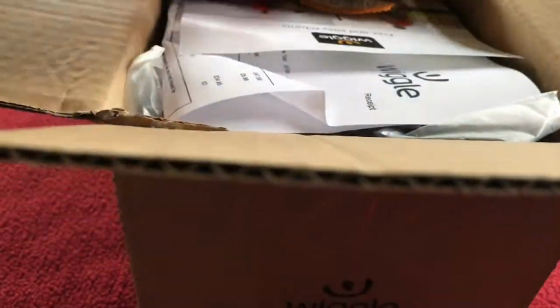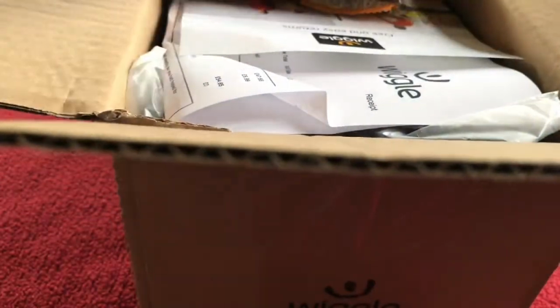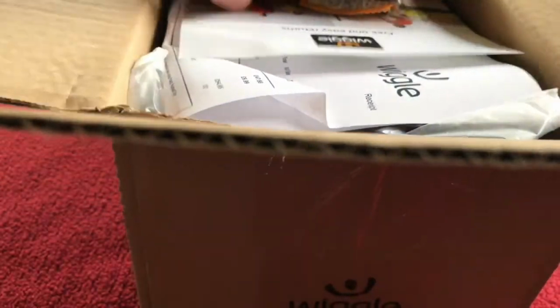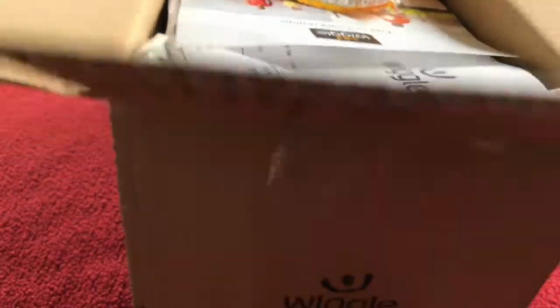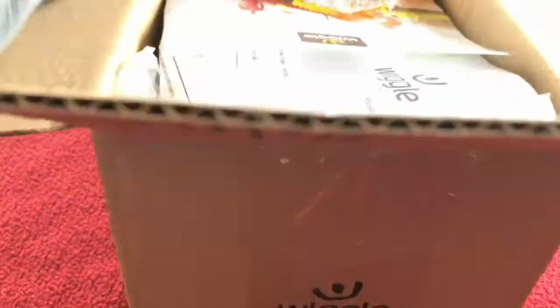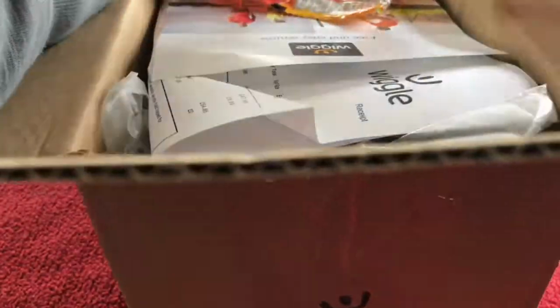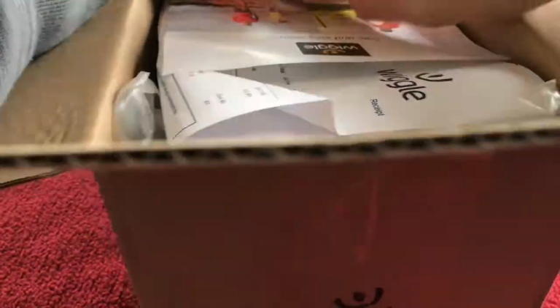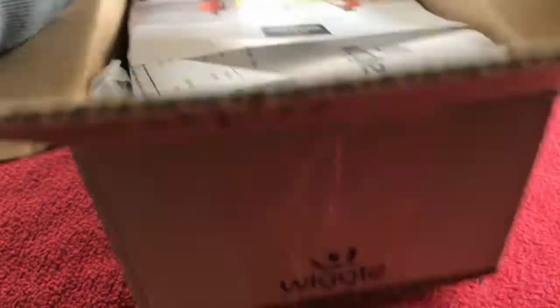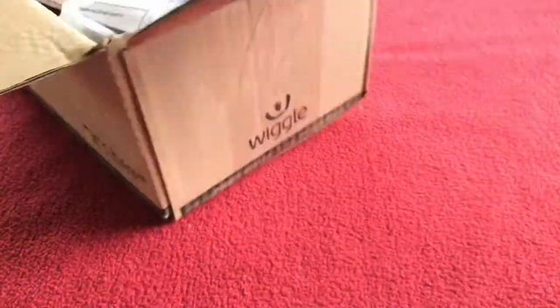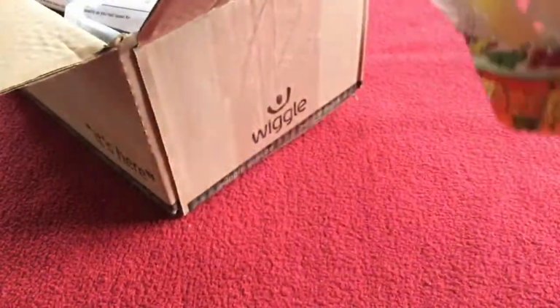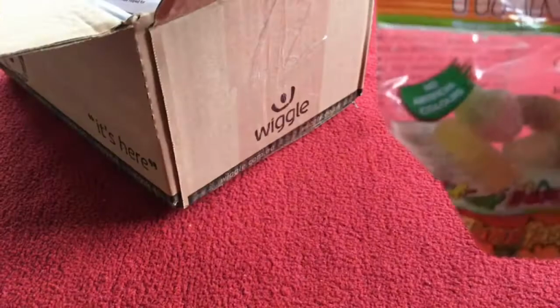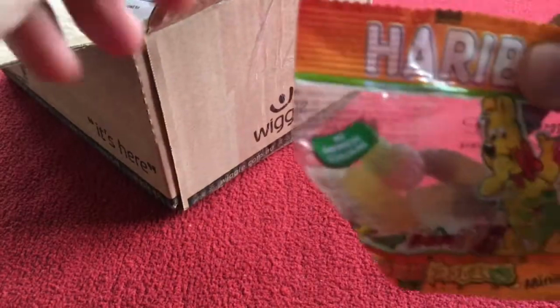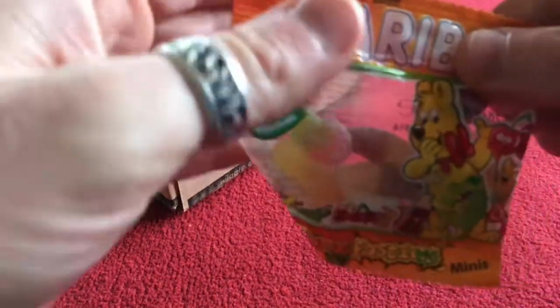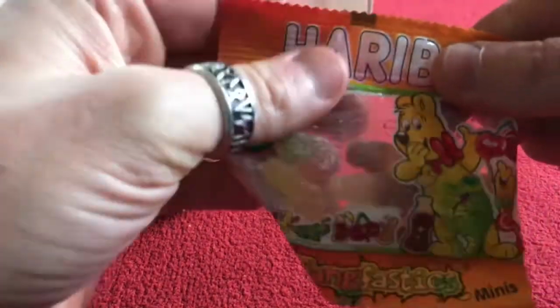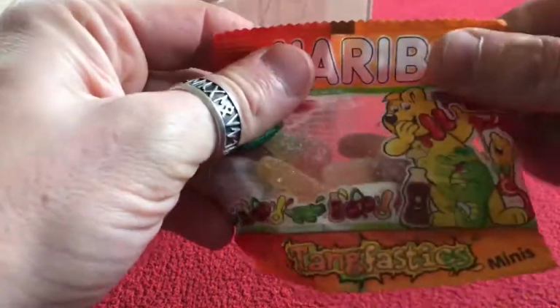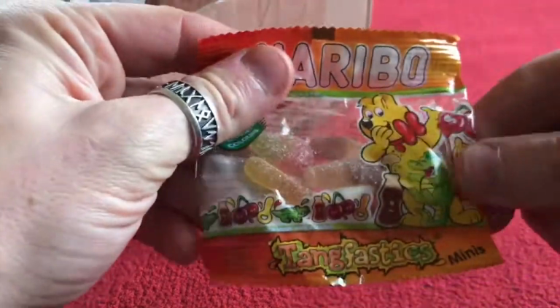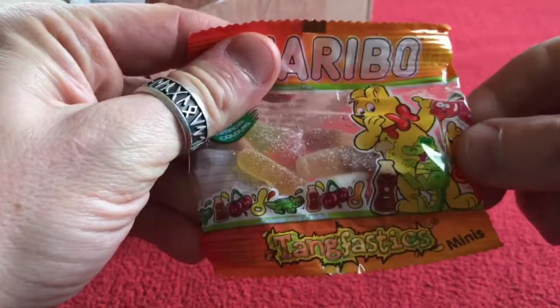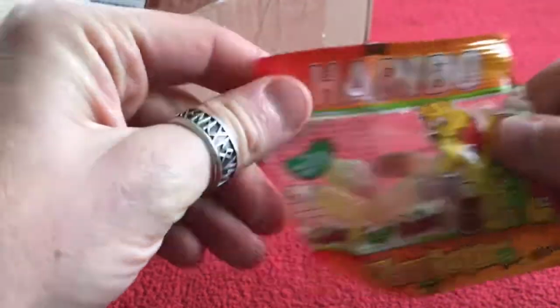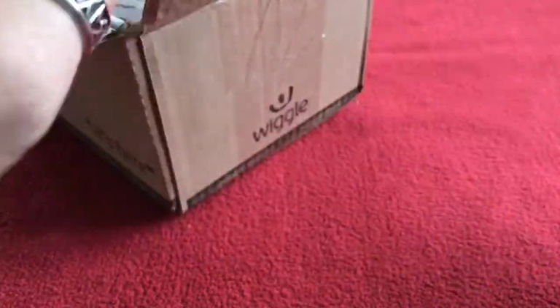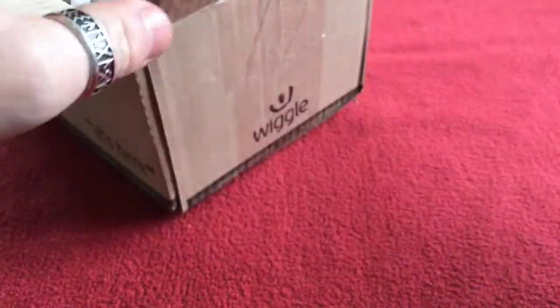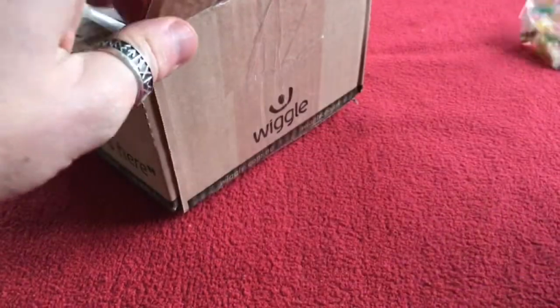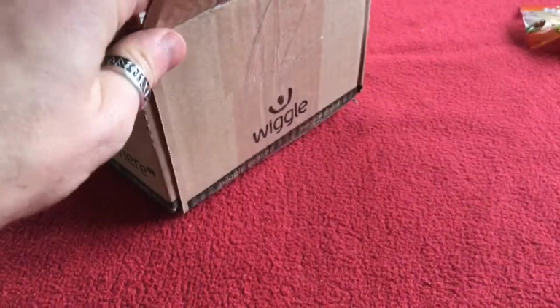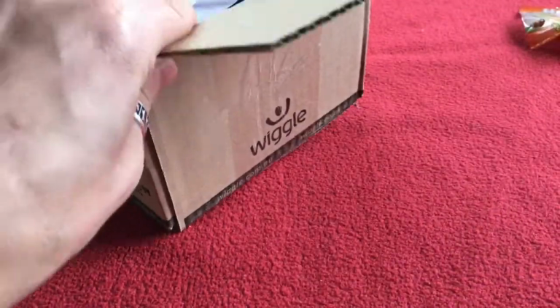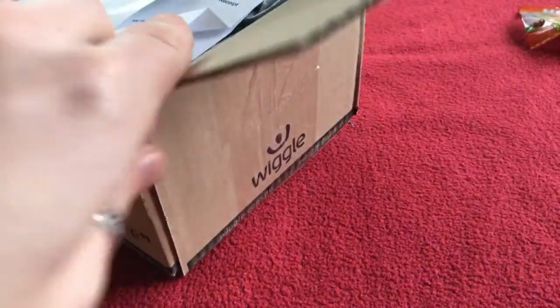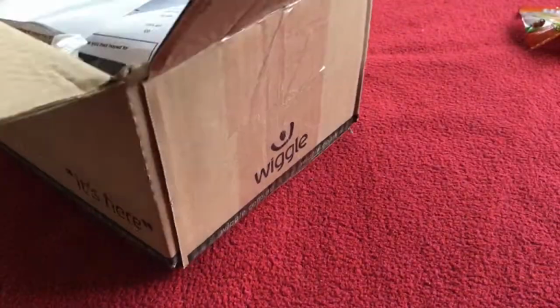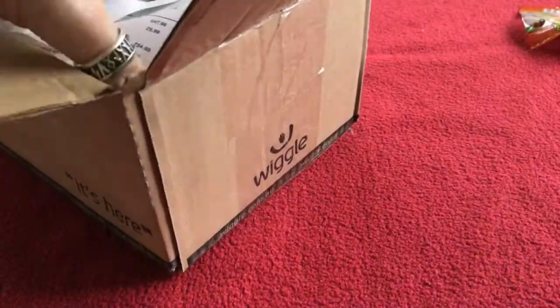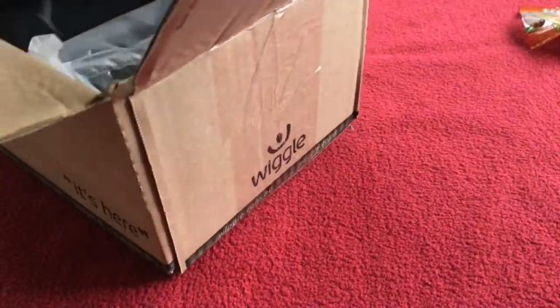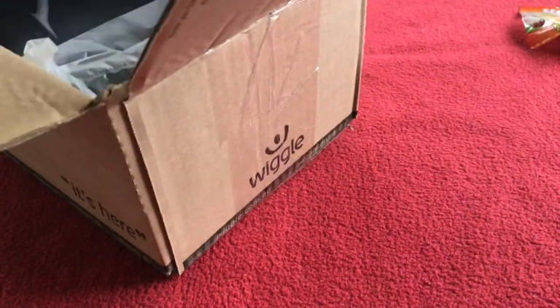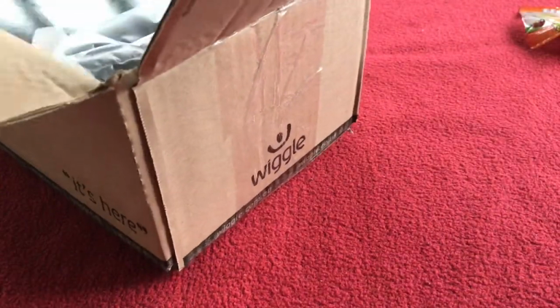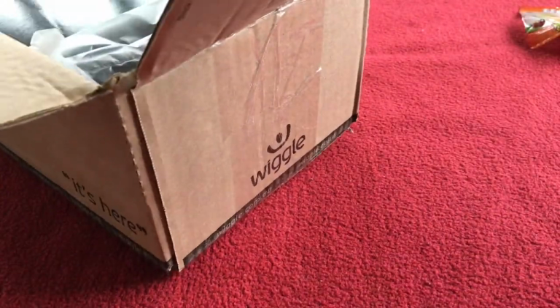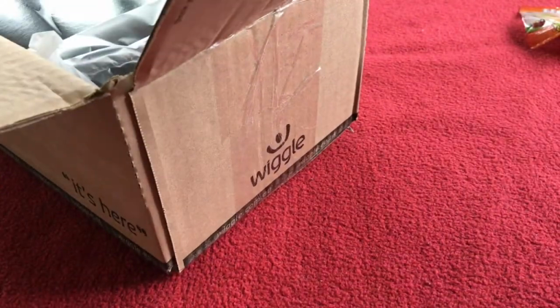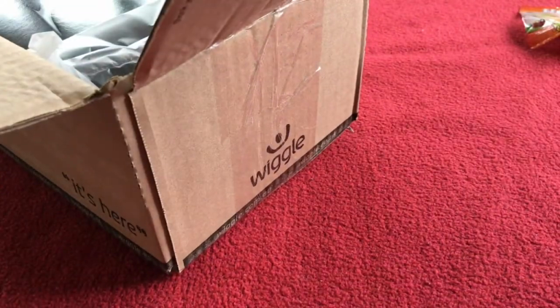Open up the box. Standard sweets, nice Haribos — my kids can have them, beautiful, or I might eat them.